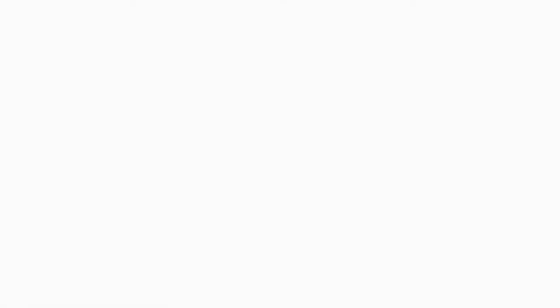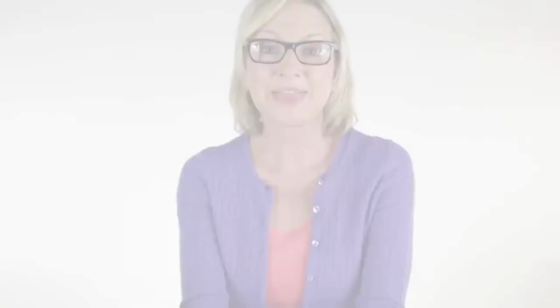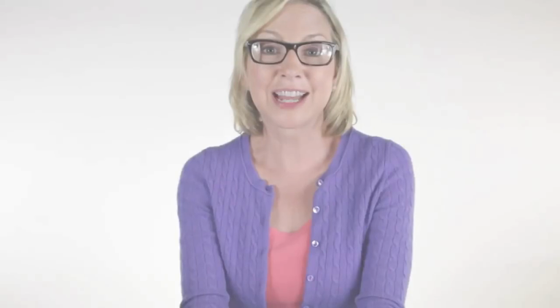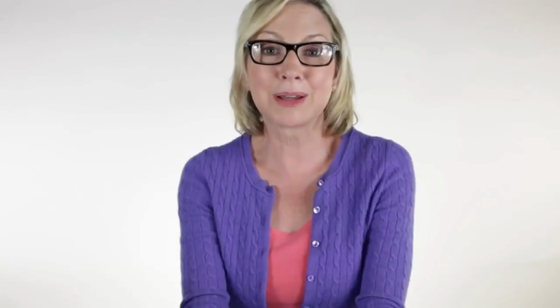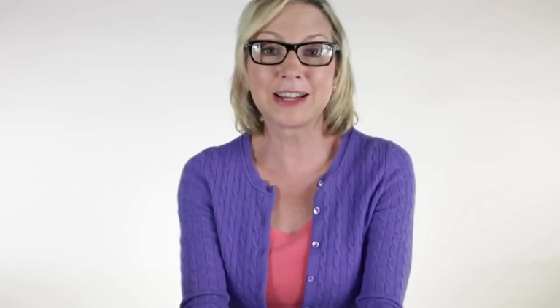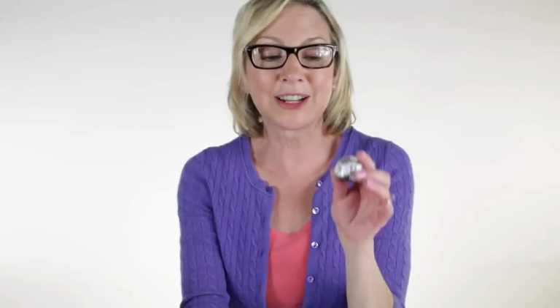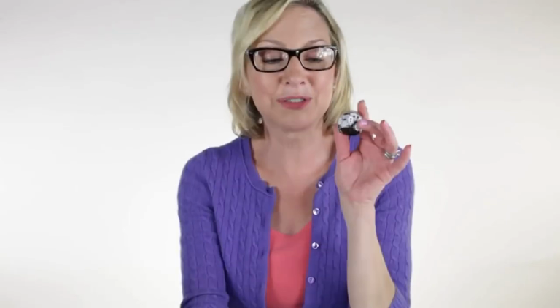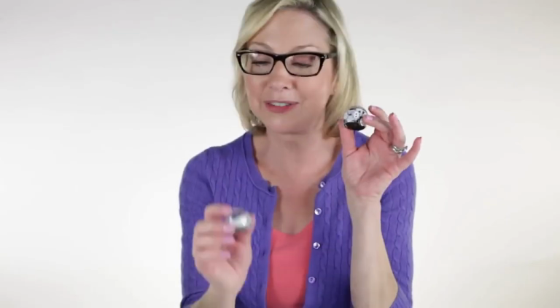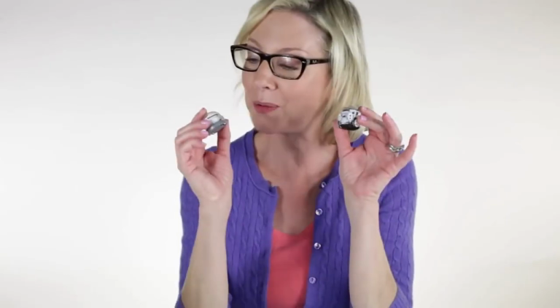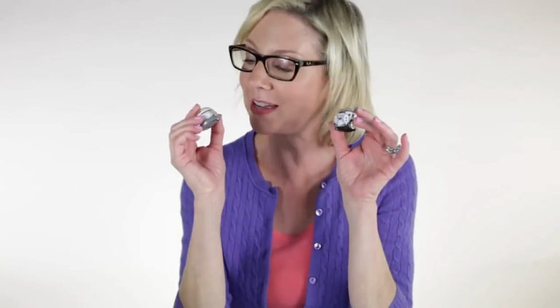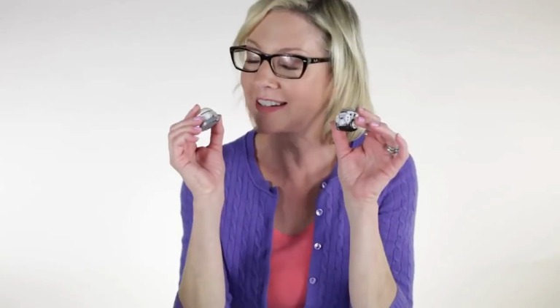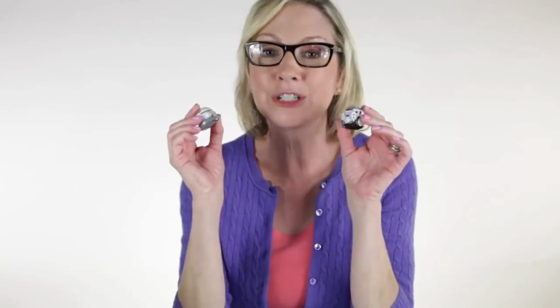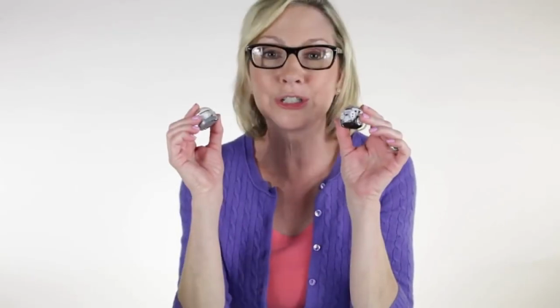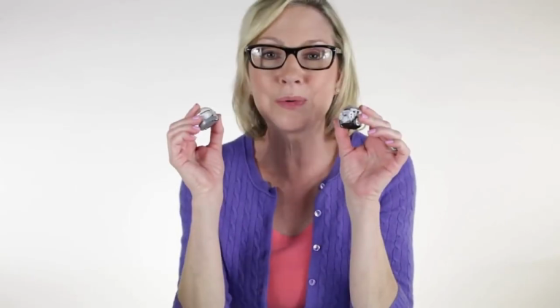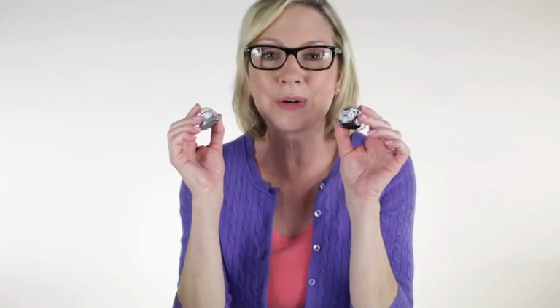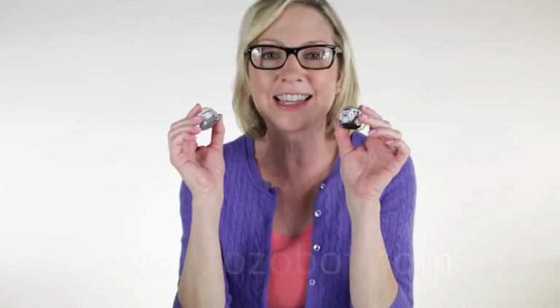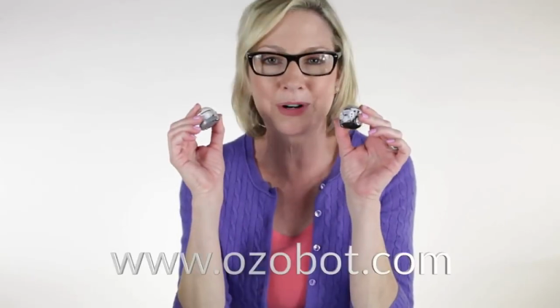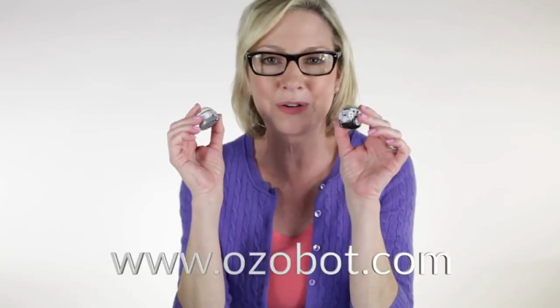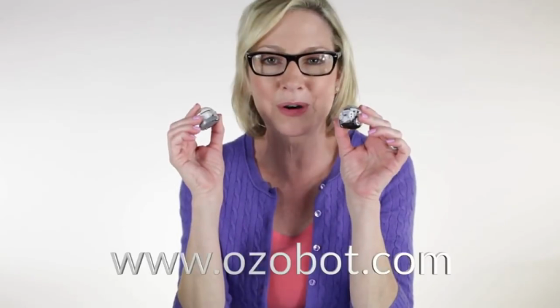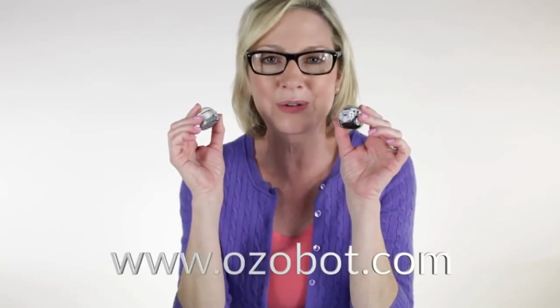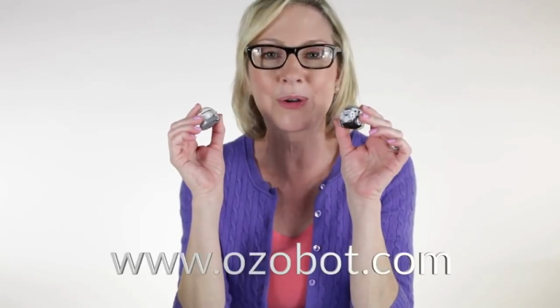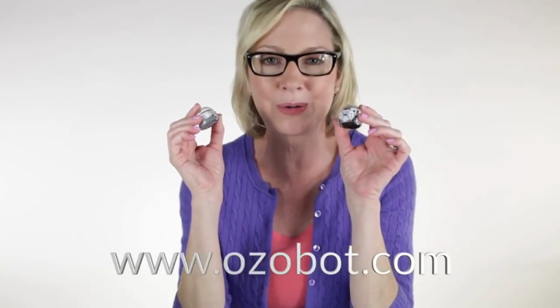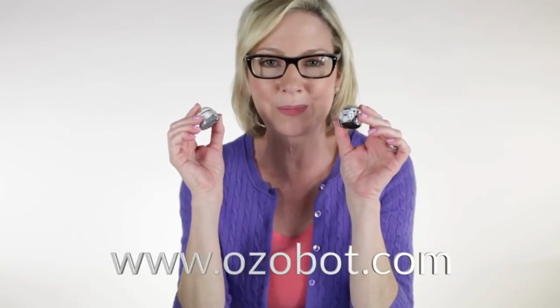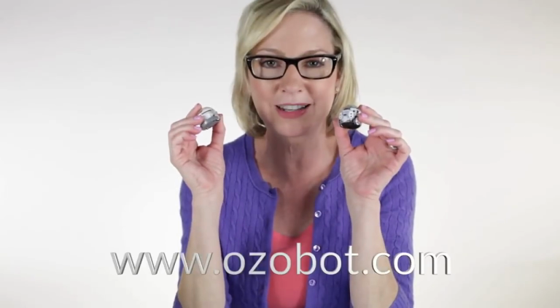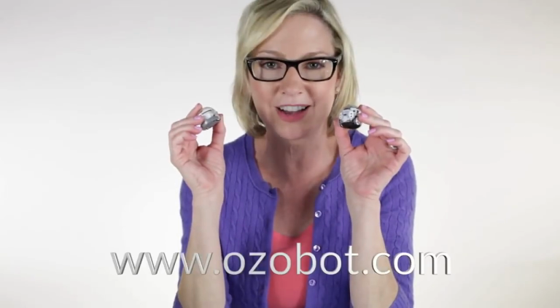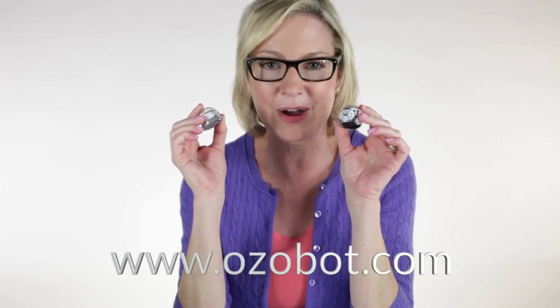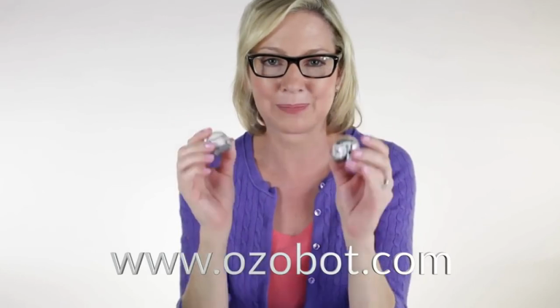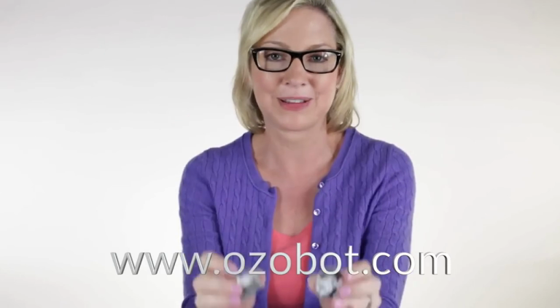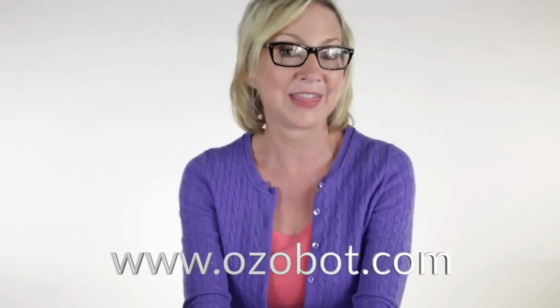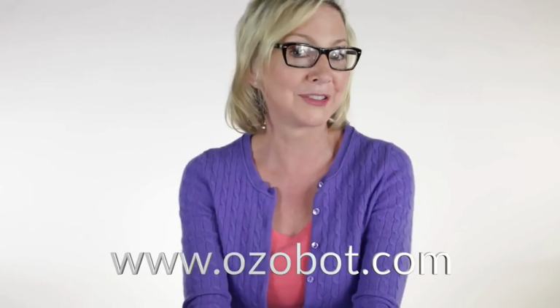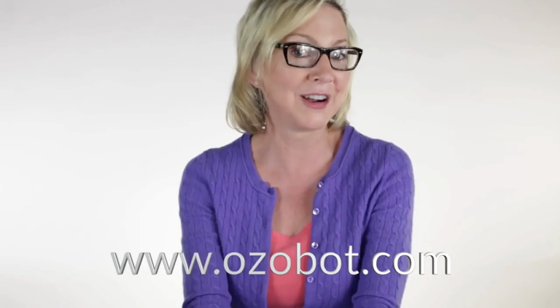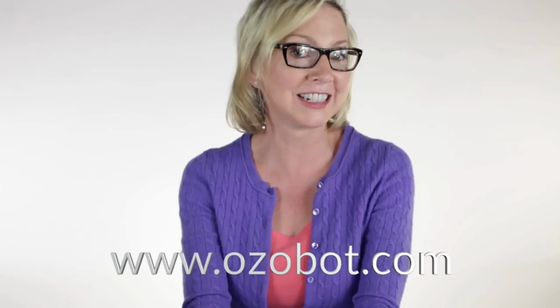That's my breakdown of Evo and Bit. To learn more and get one of your own, go to ozobot.com. Thanks for watching.